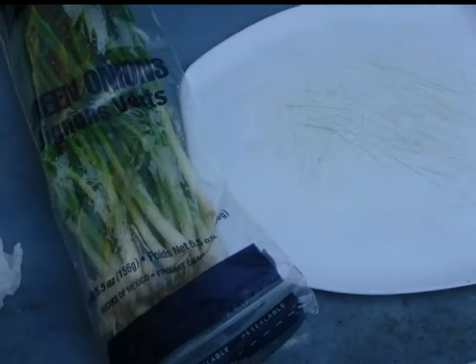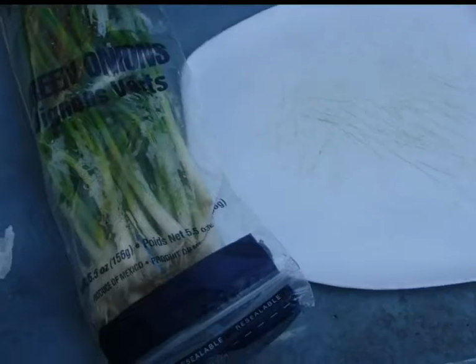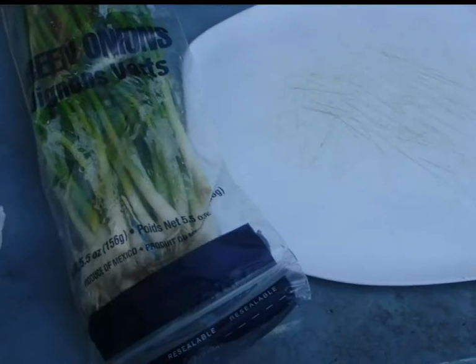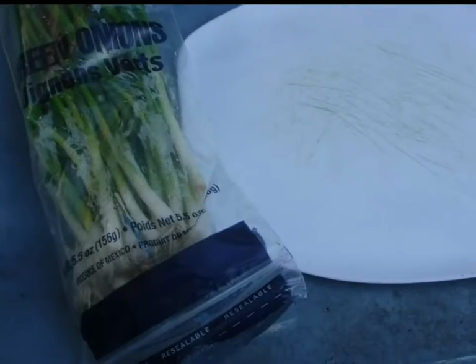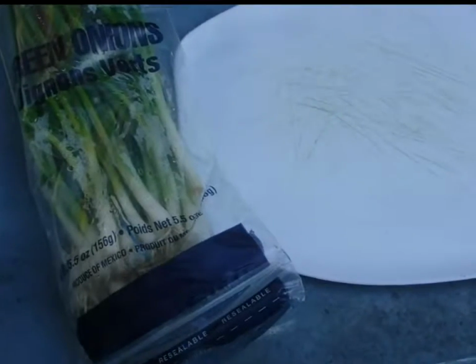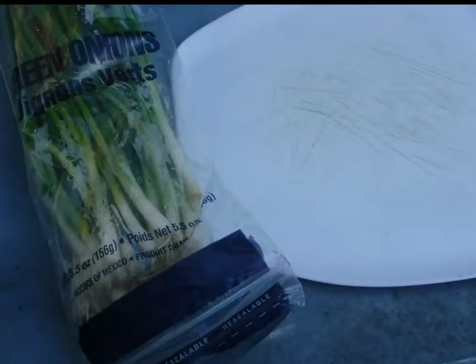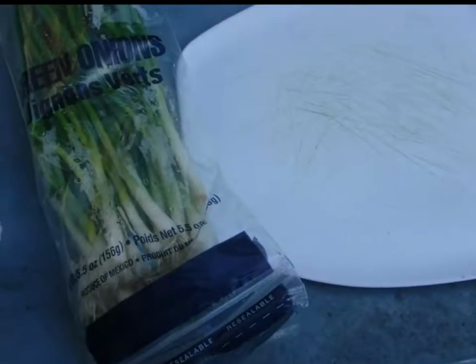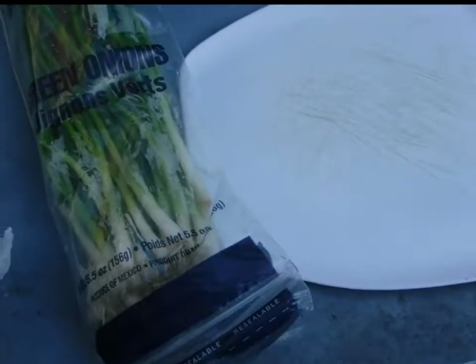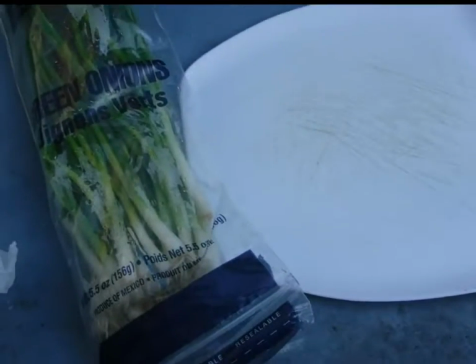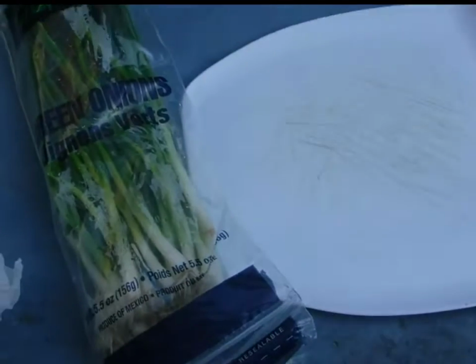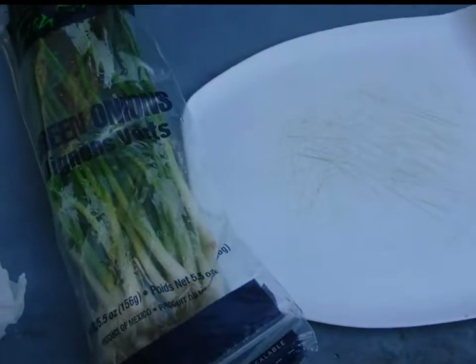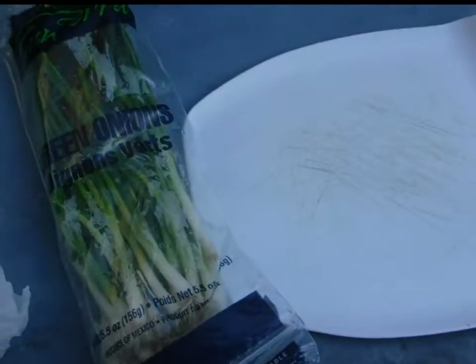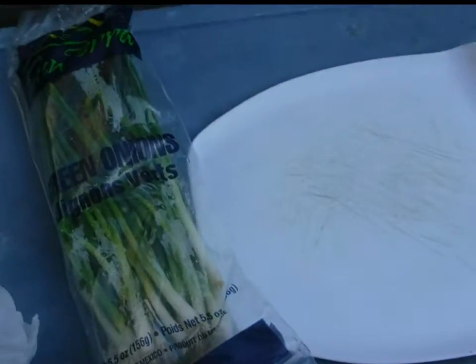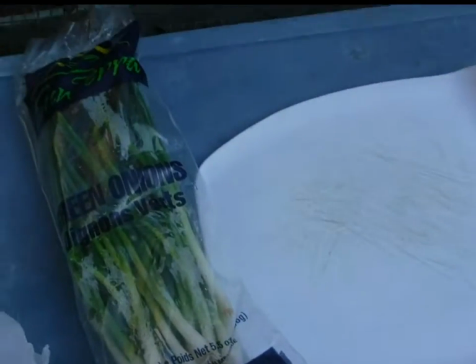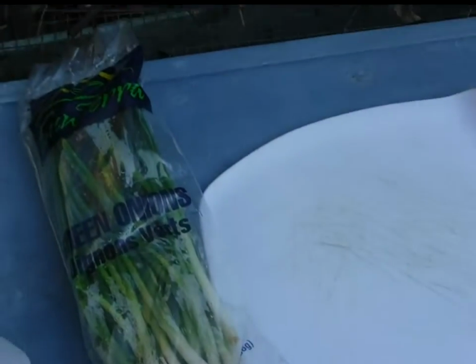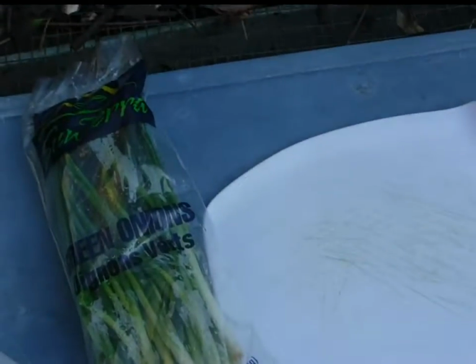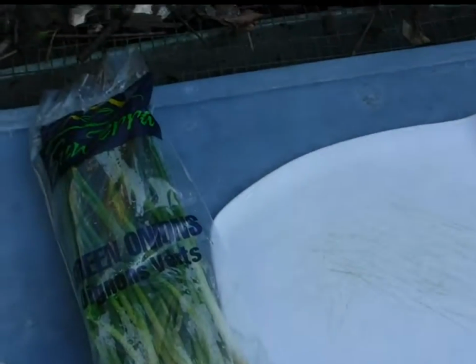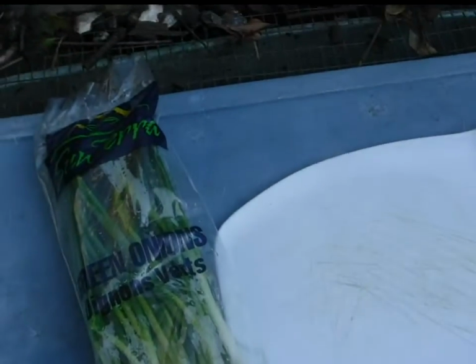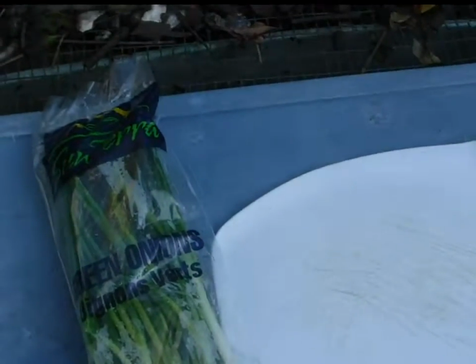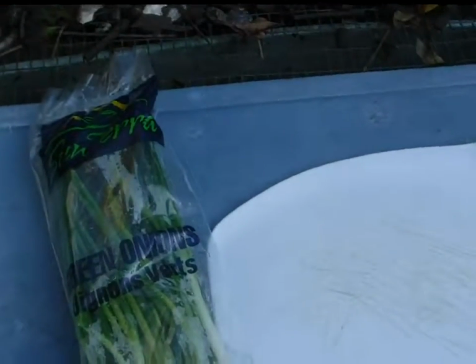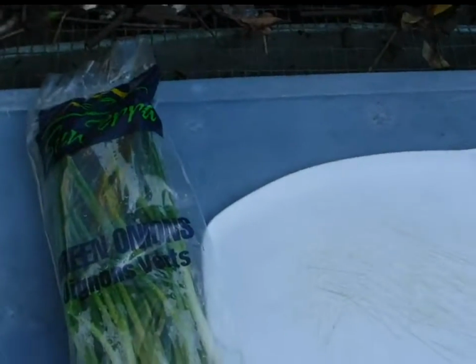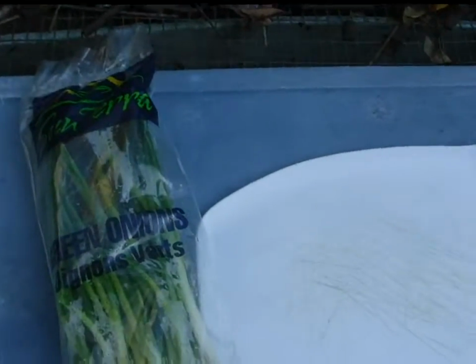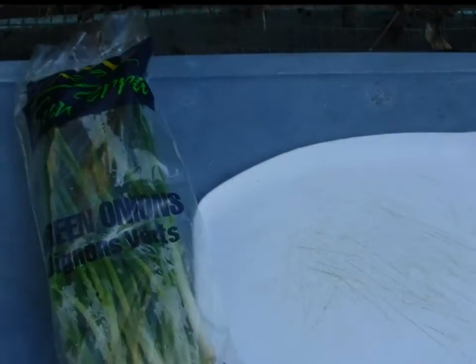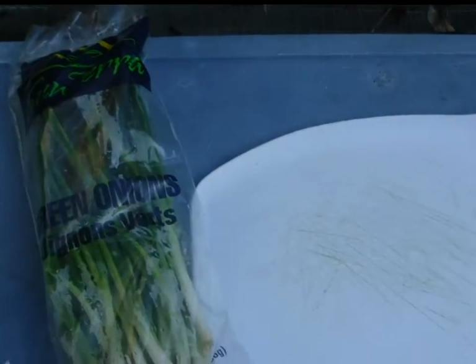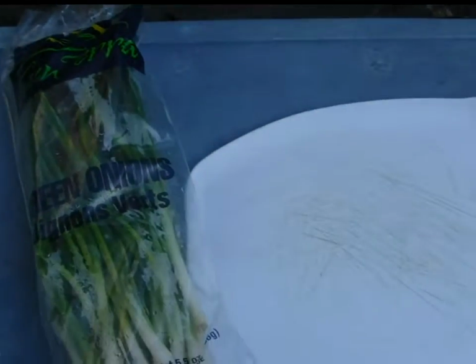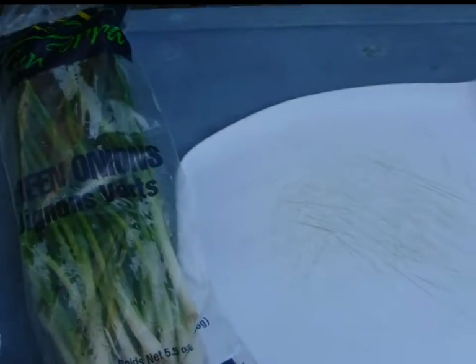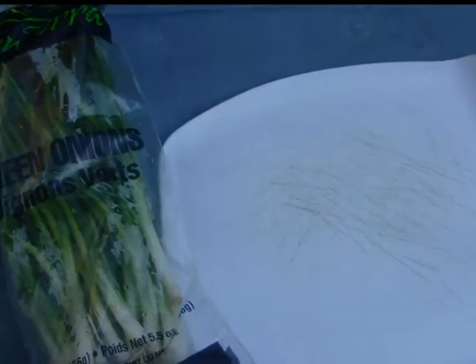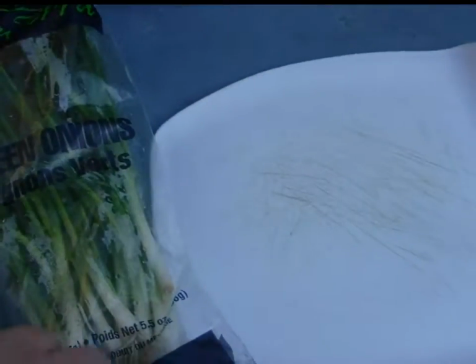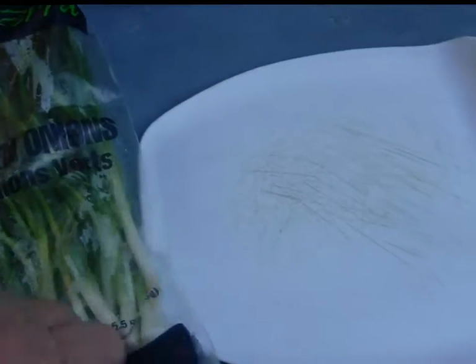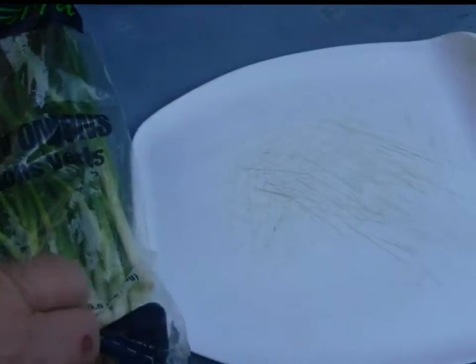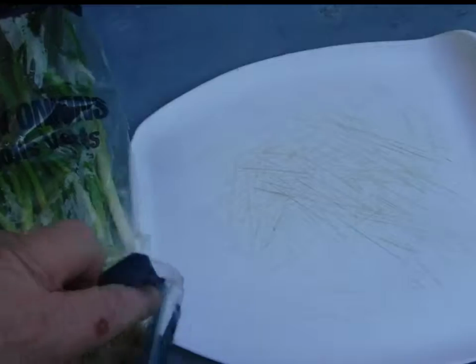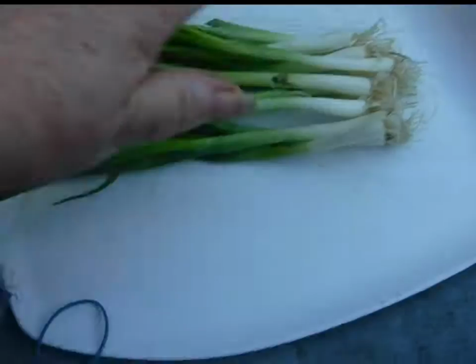A cheap and easy way to get green onions — I buy them at the dollar store.